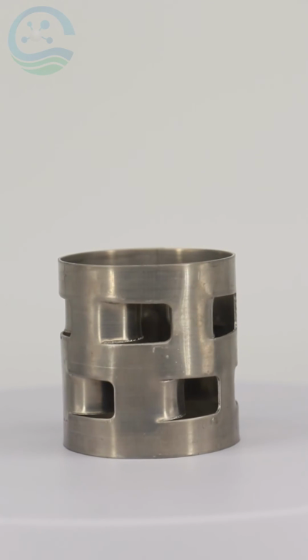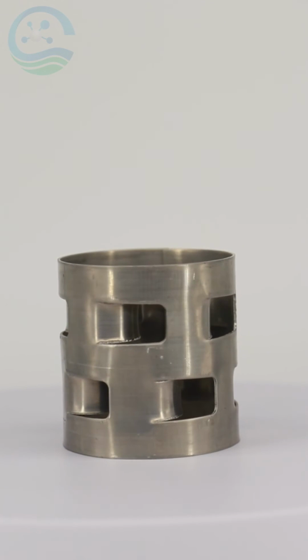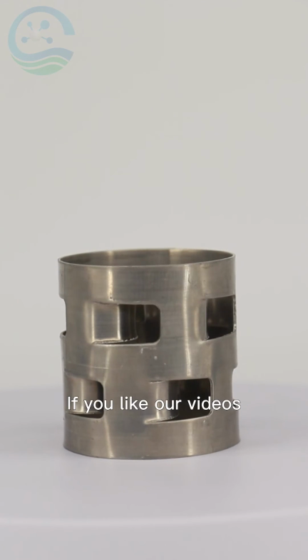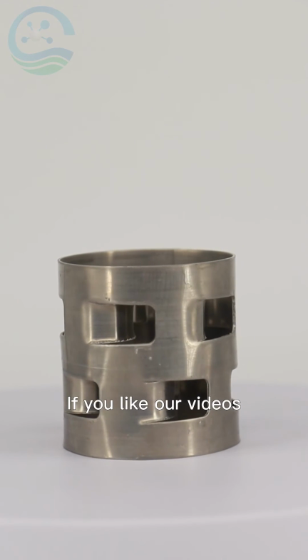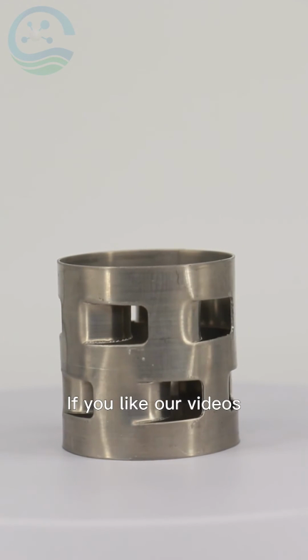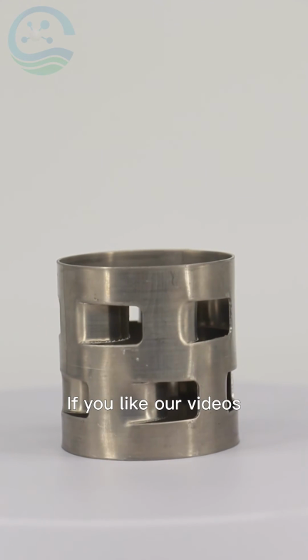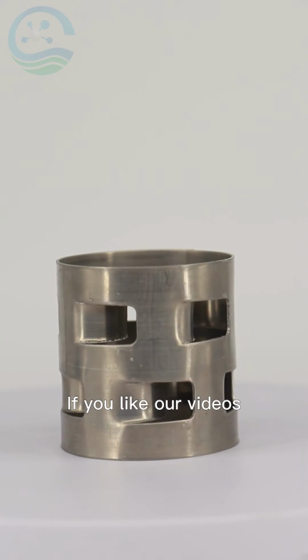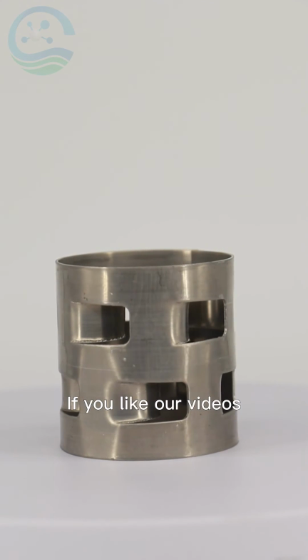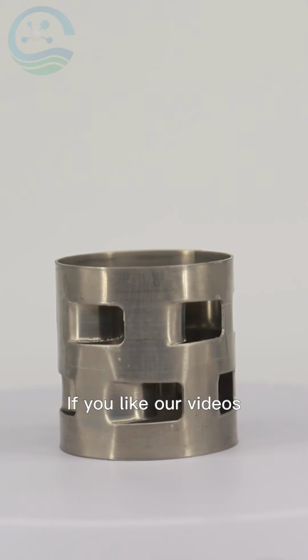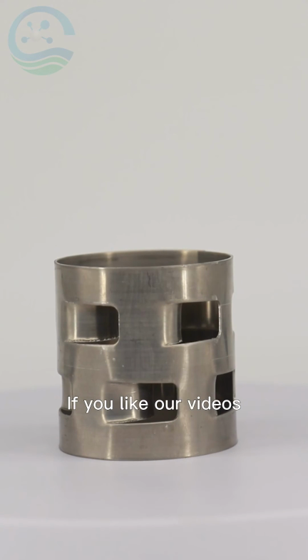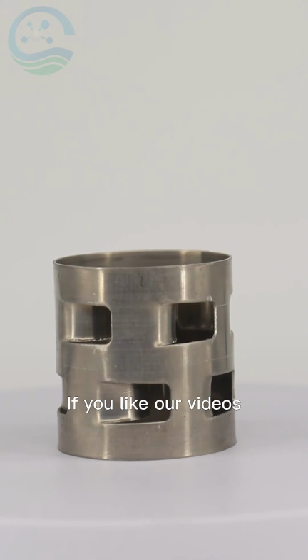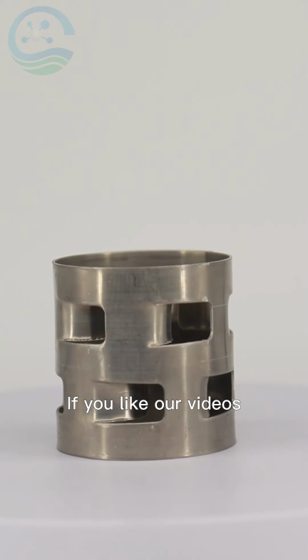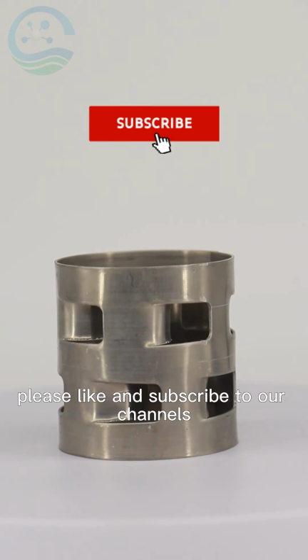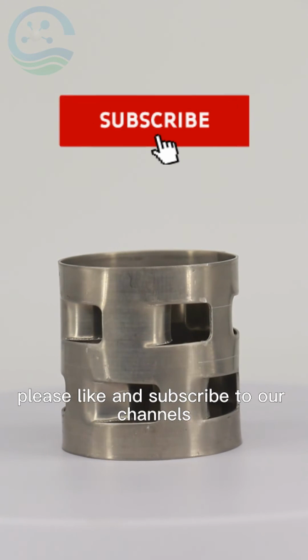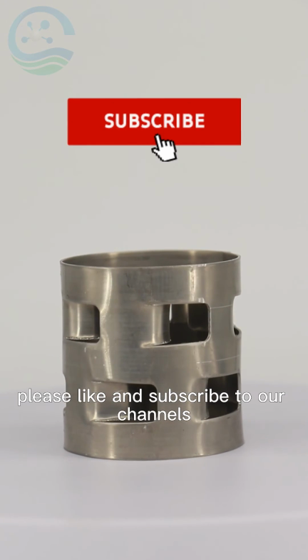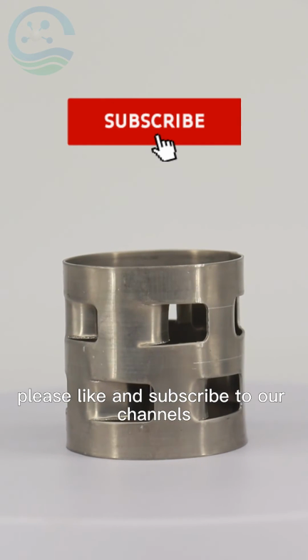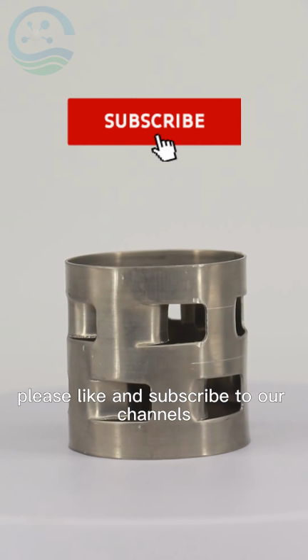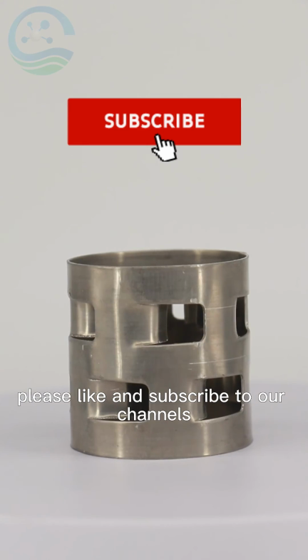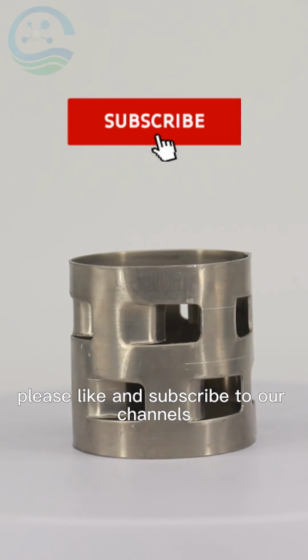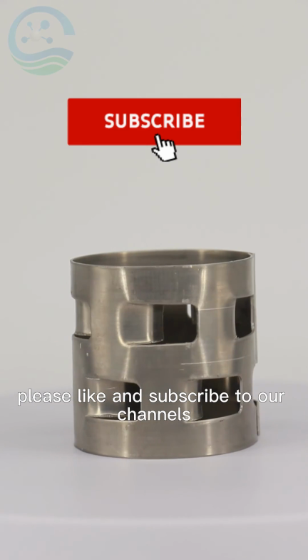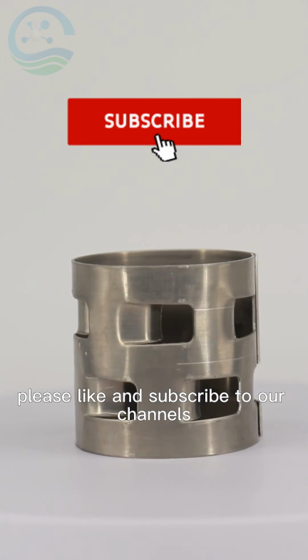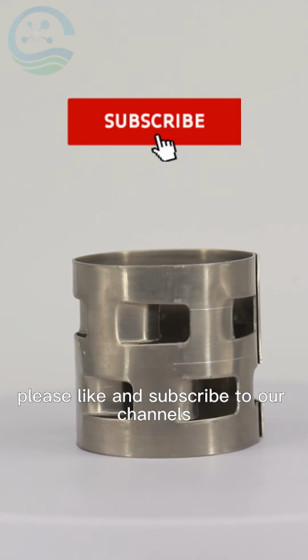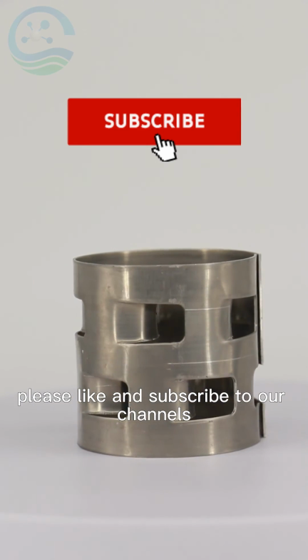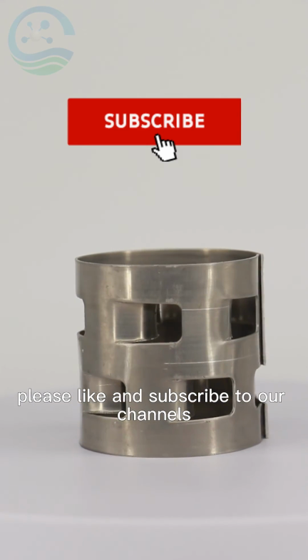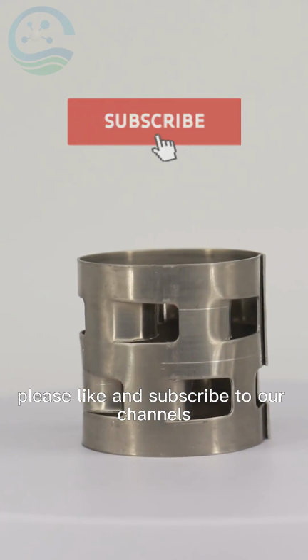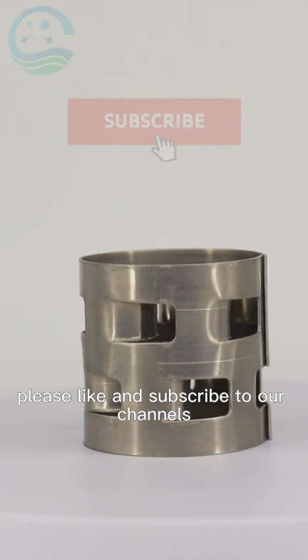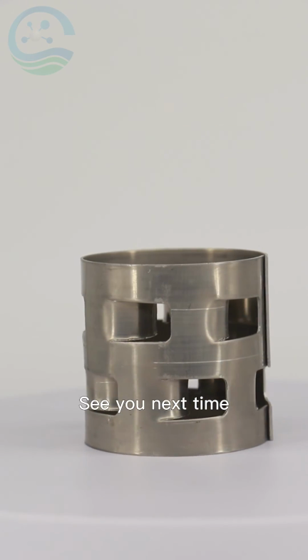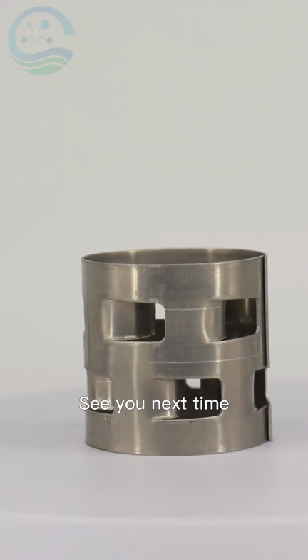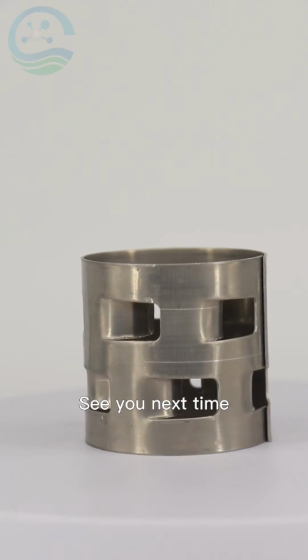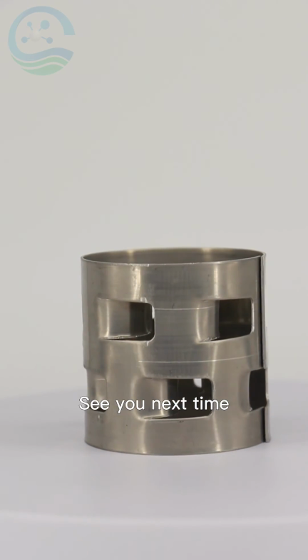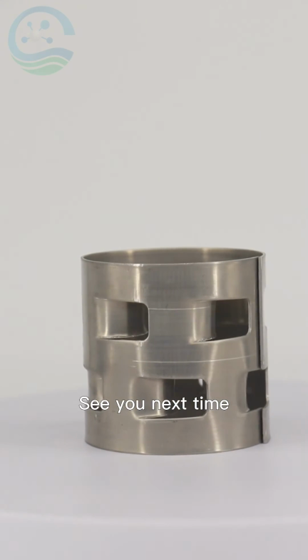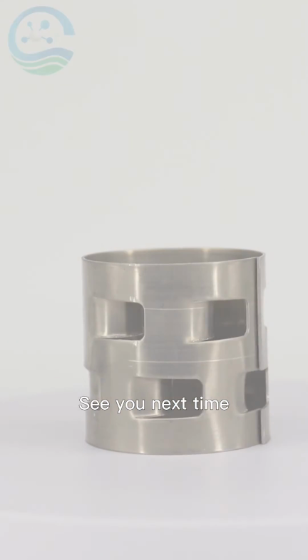If you like our videos, please like and subscribe to our channels. See you next time.